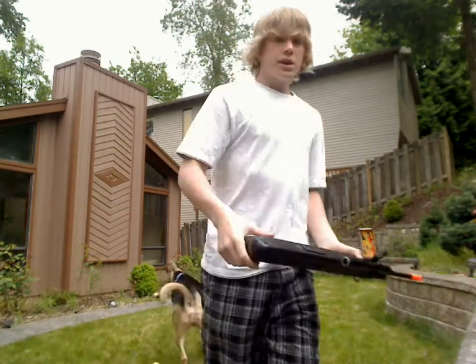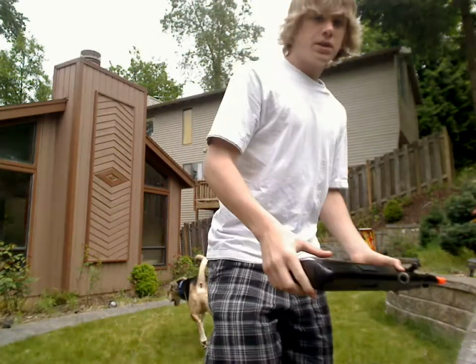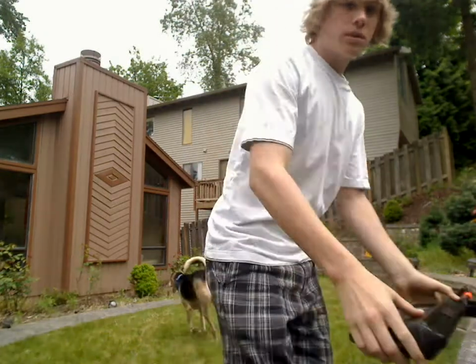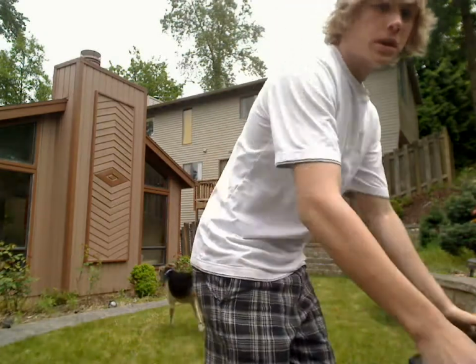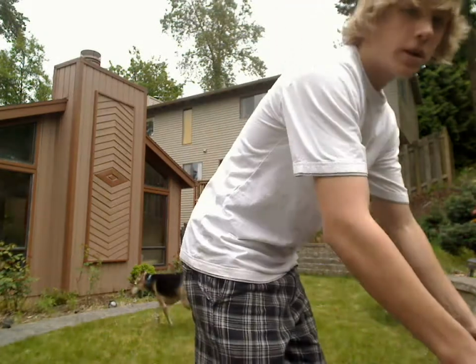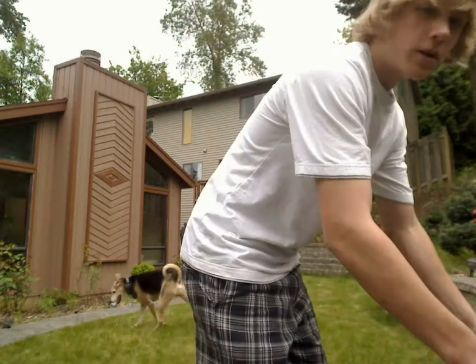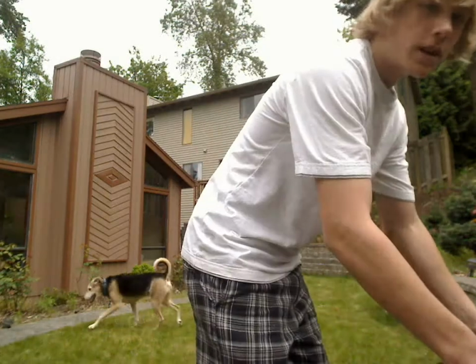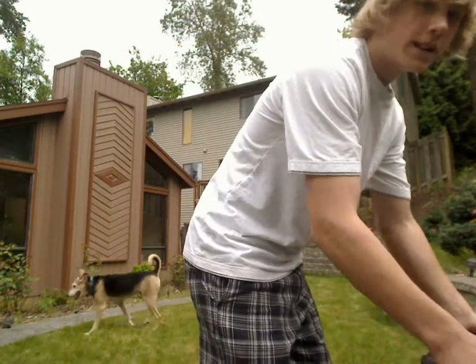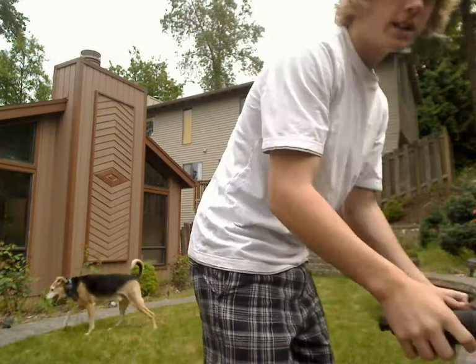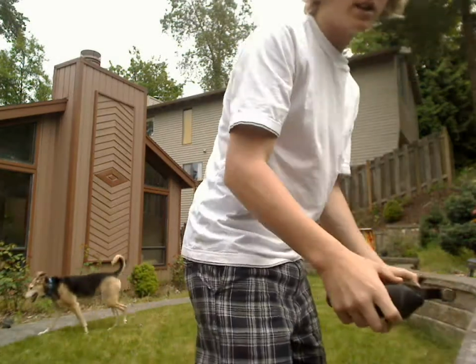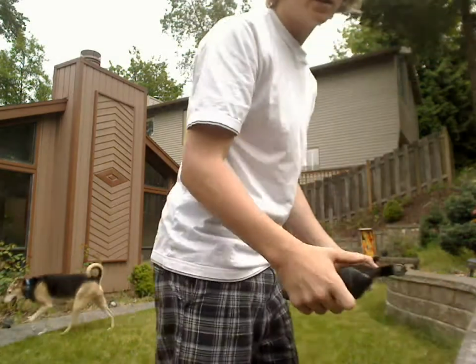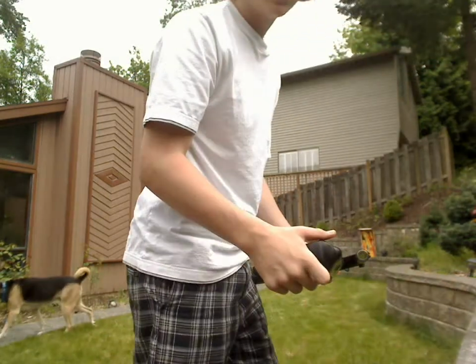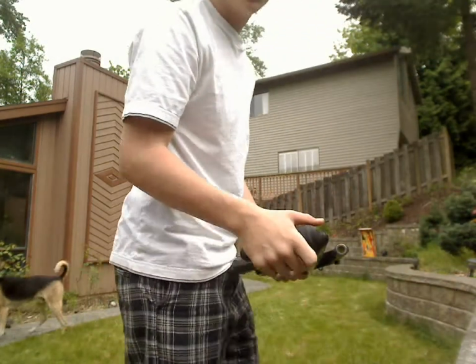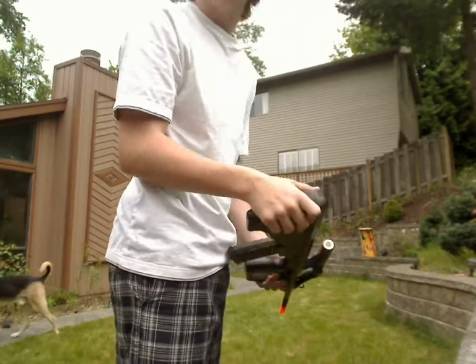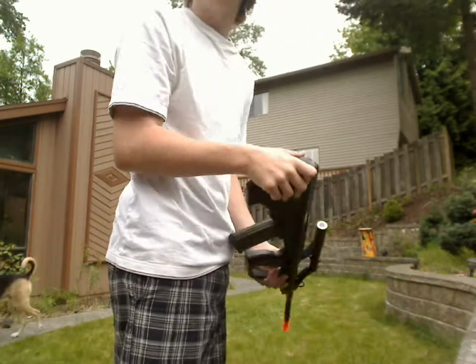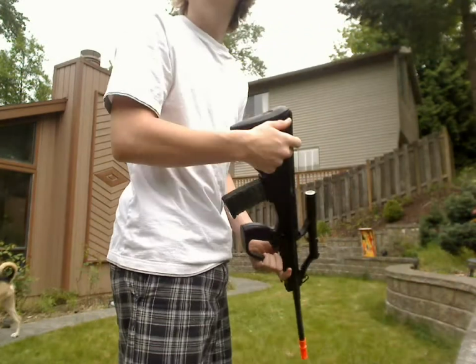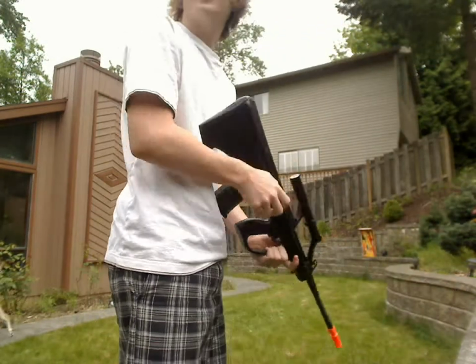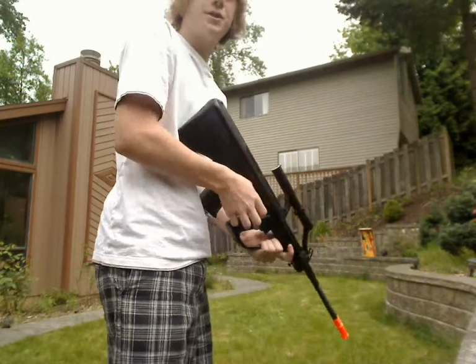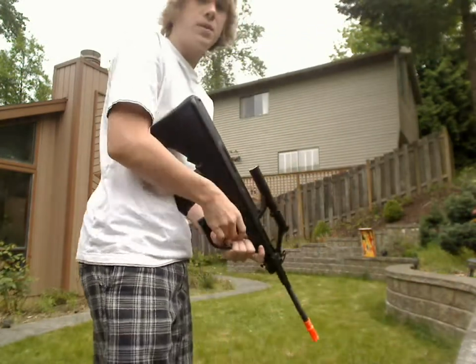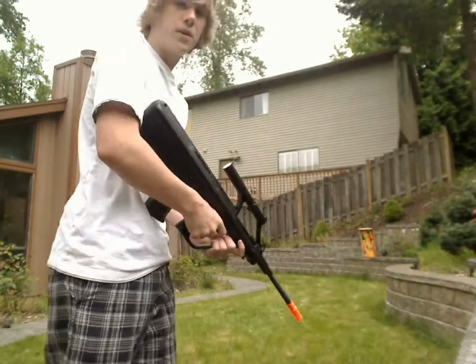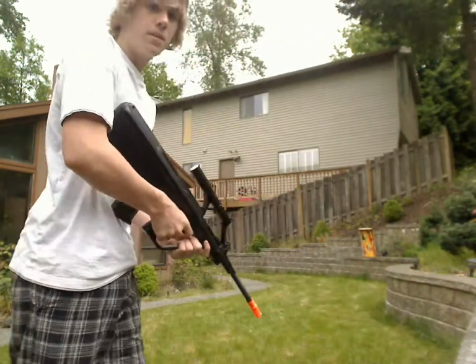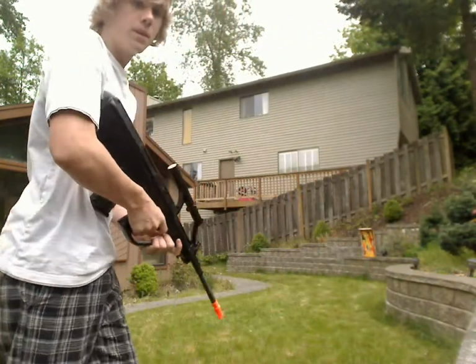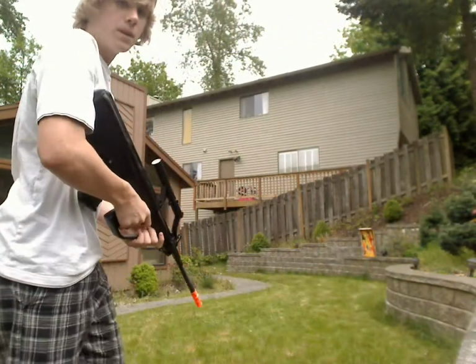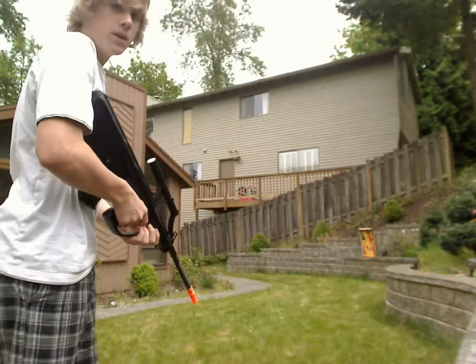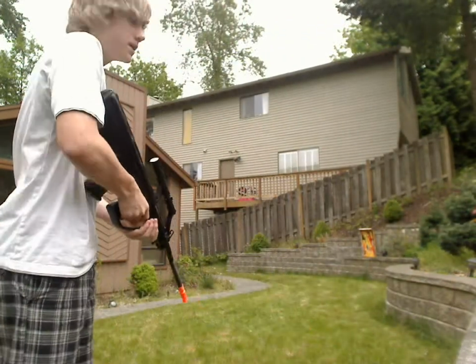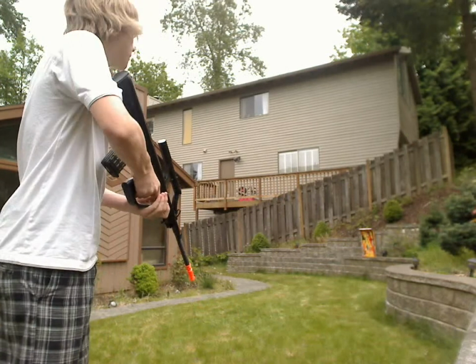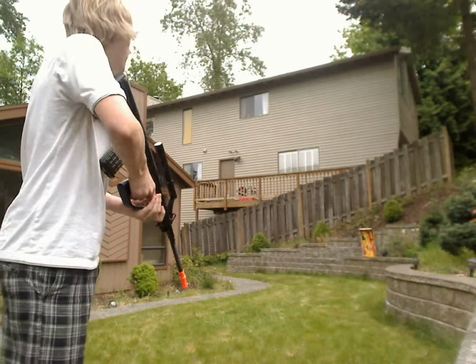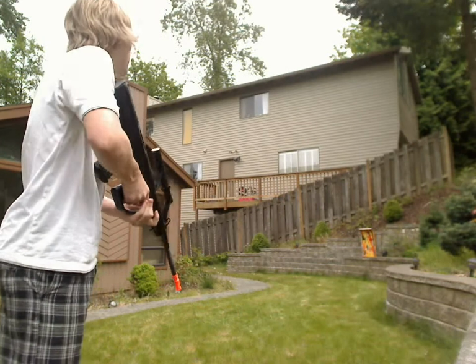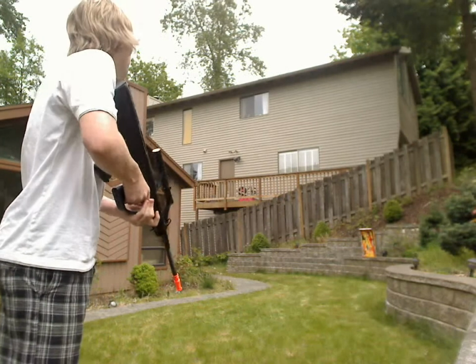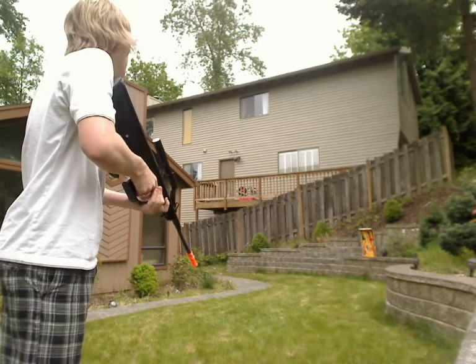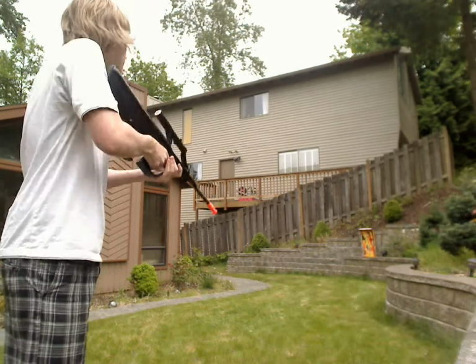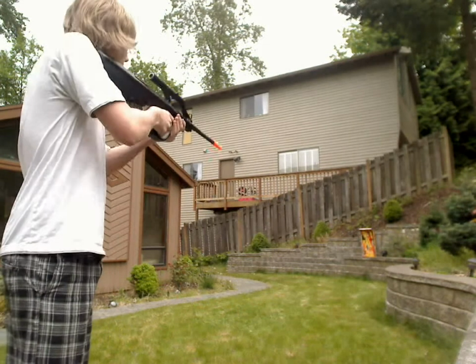There you go, that's the shot. I'll do some single fire, so semi-auto.